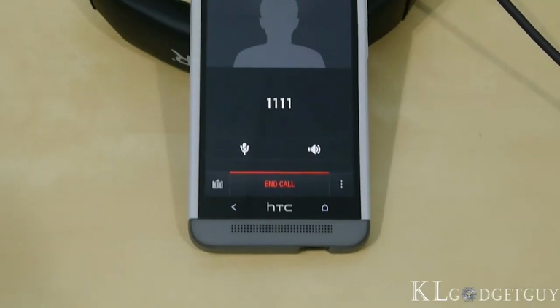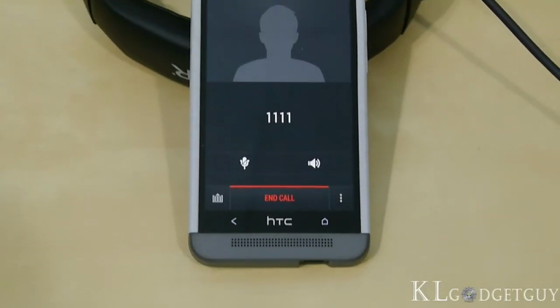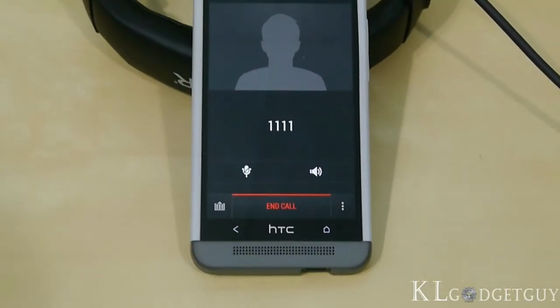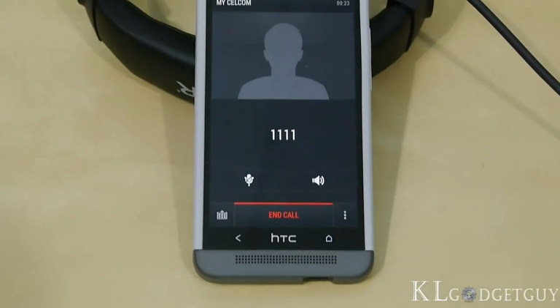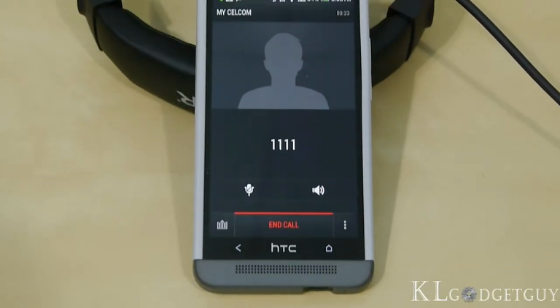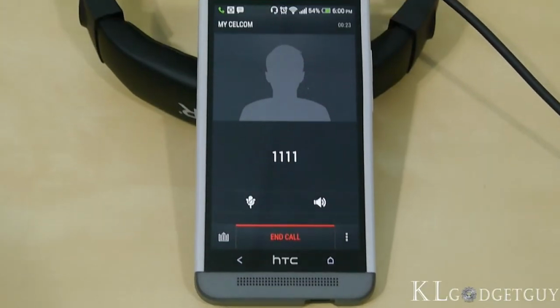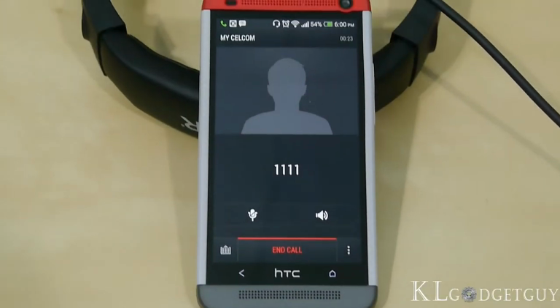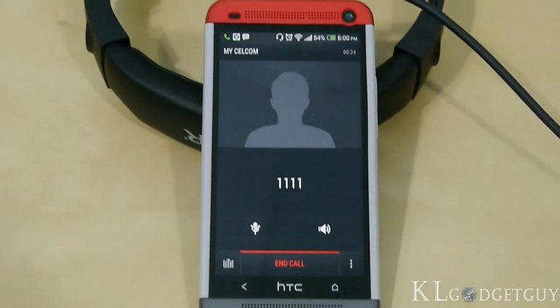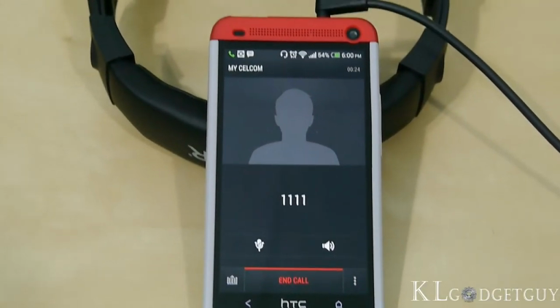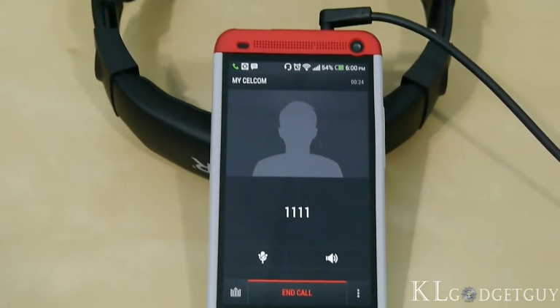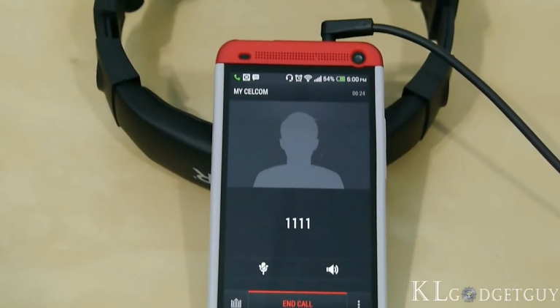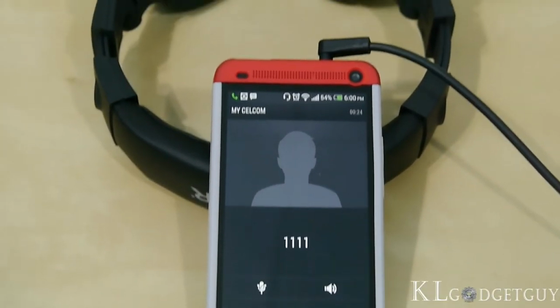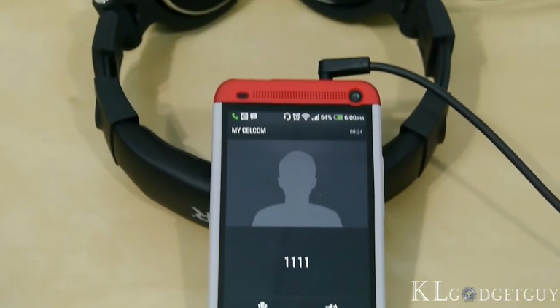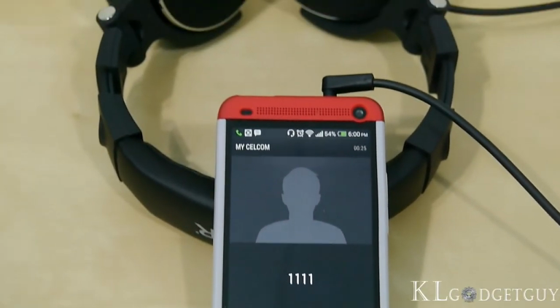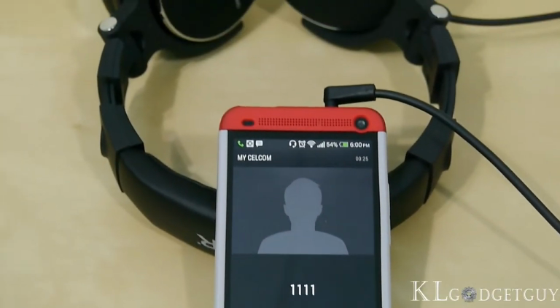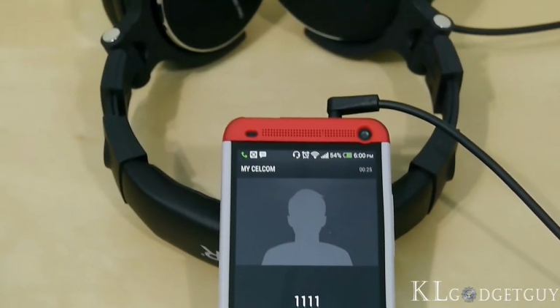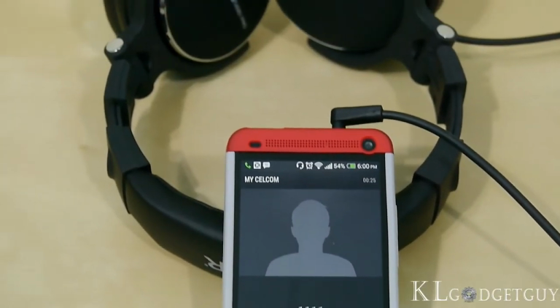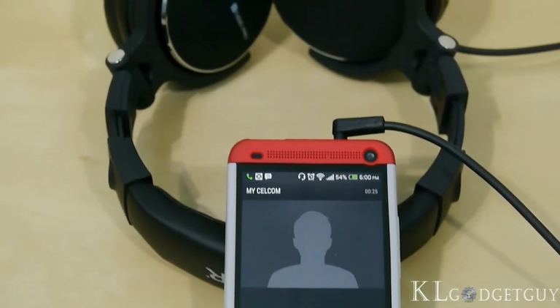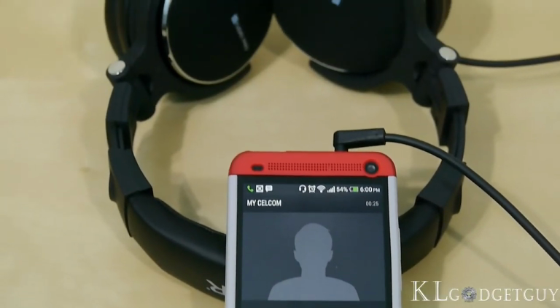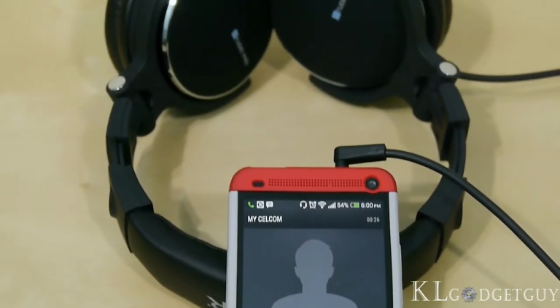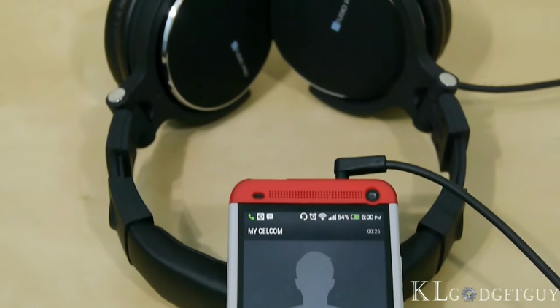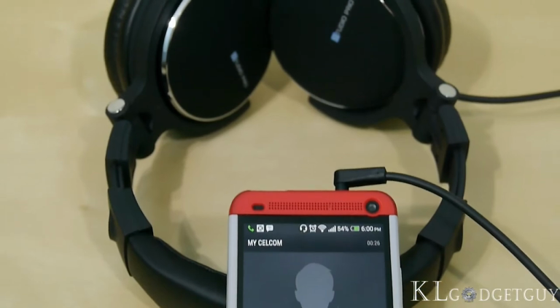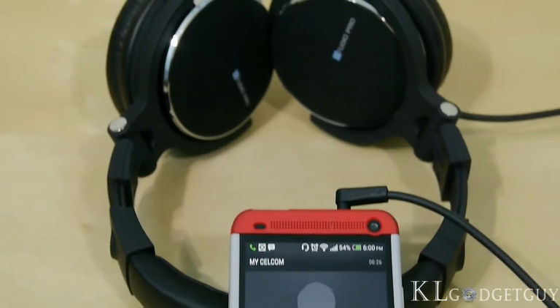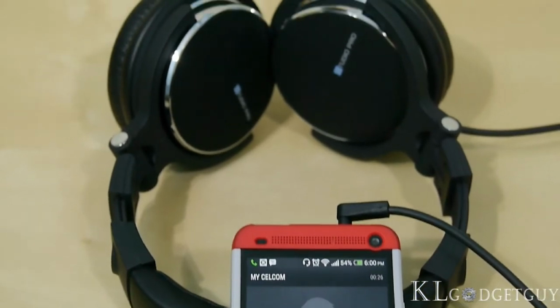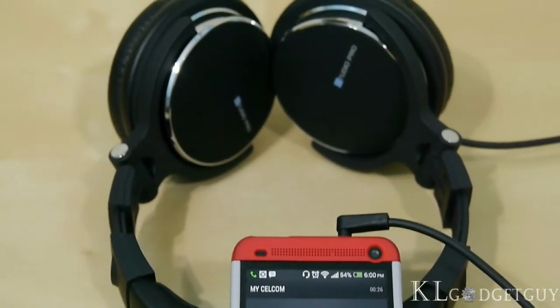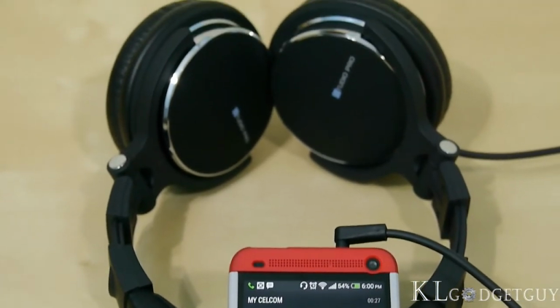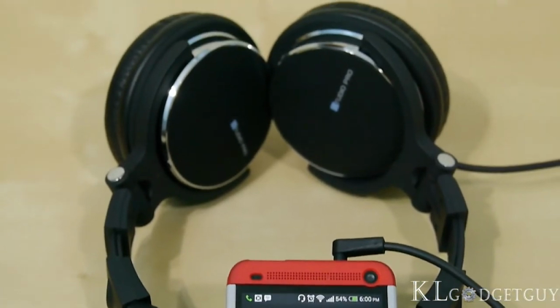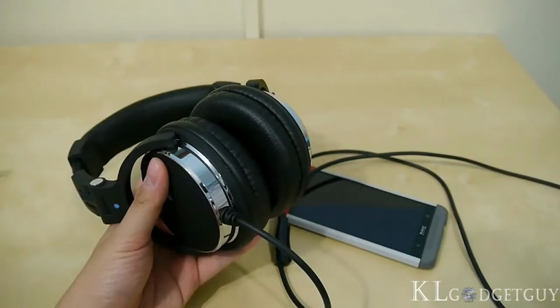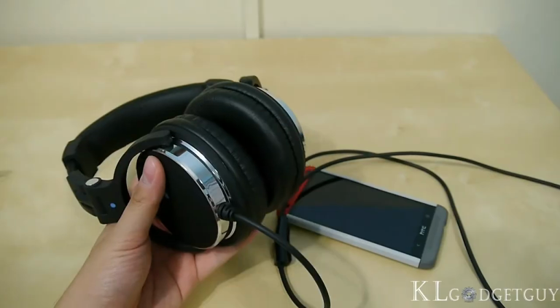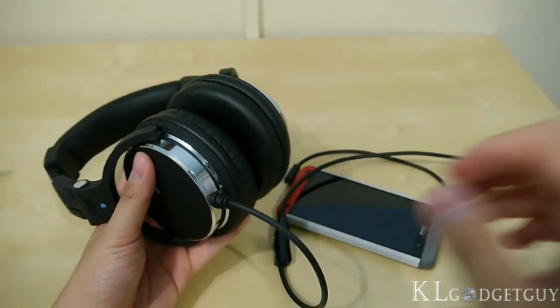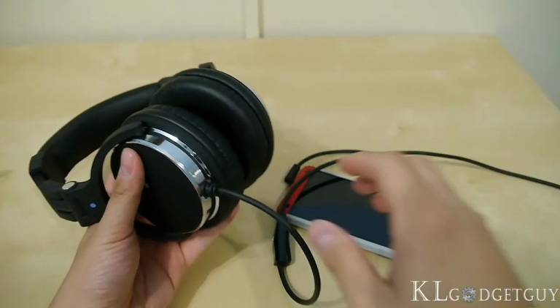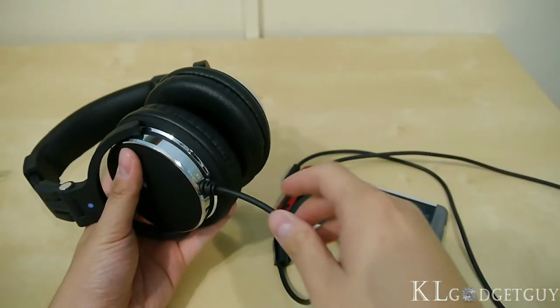The microphone on the Ear Pump works well on phone calls. However, the cable isn't detachable.